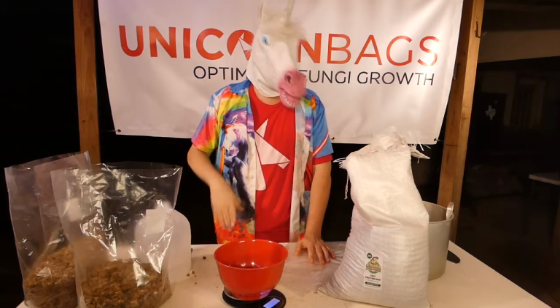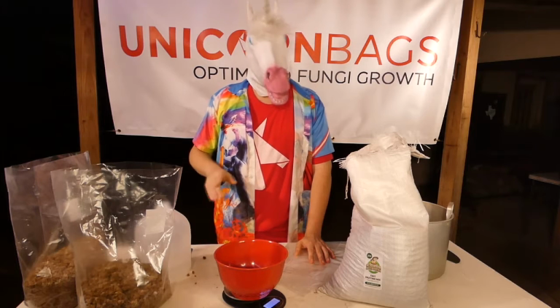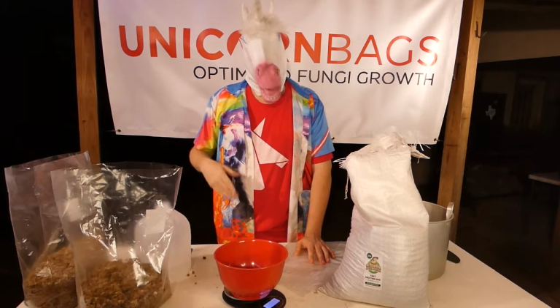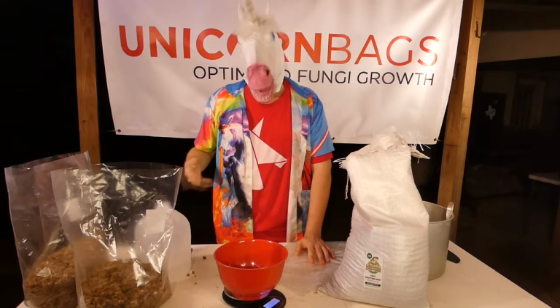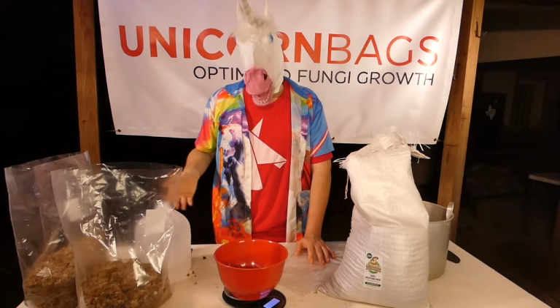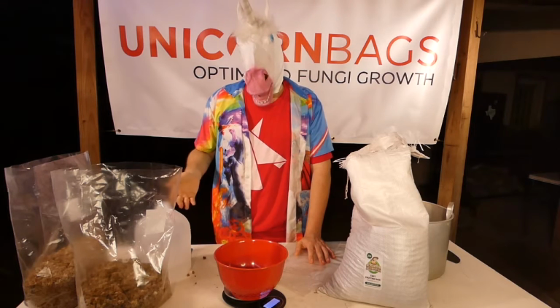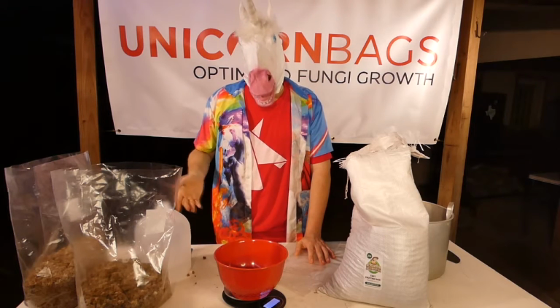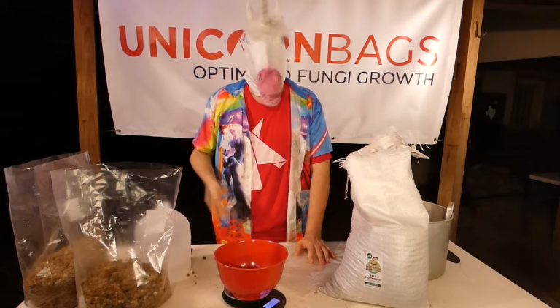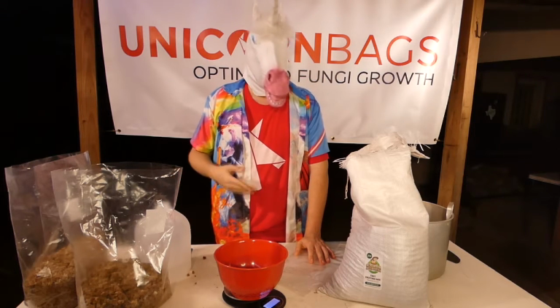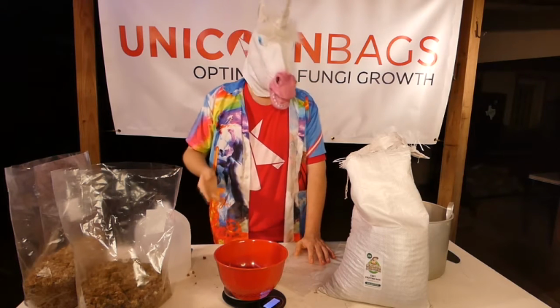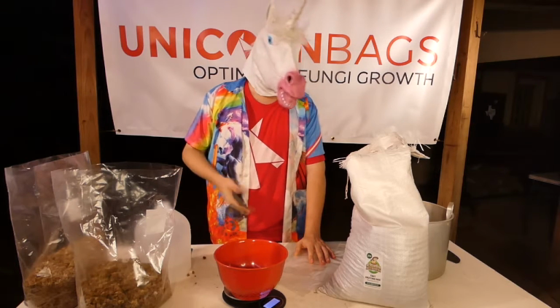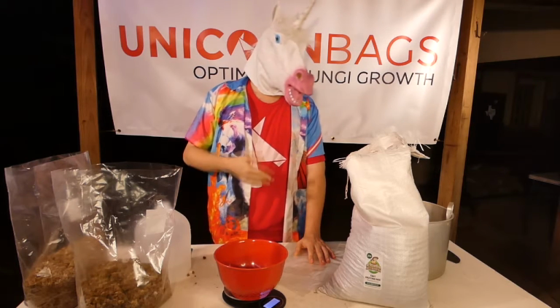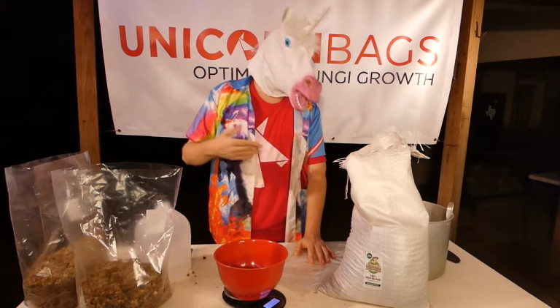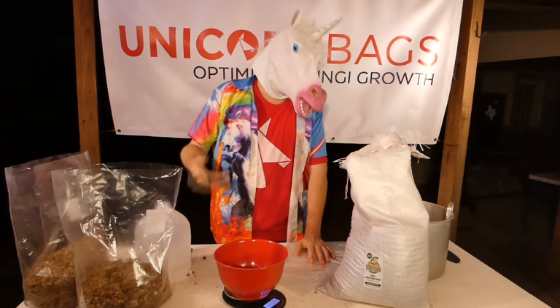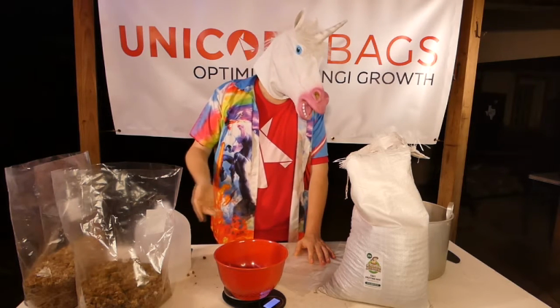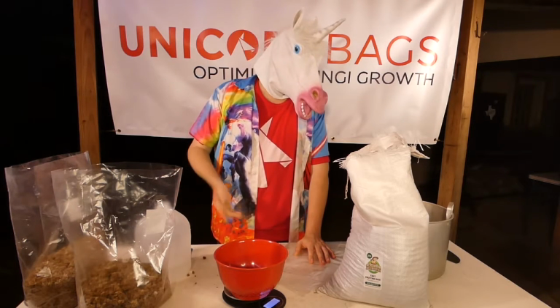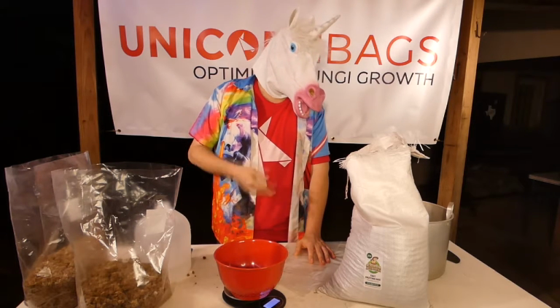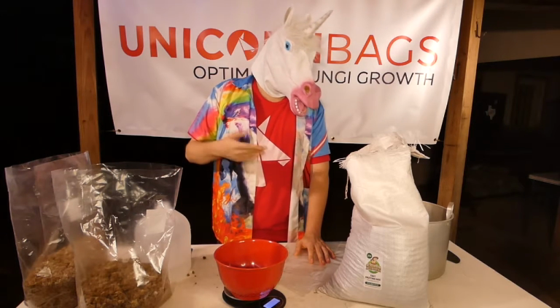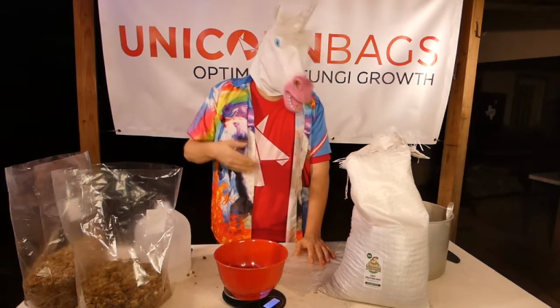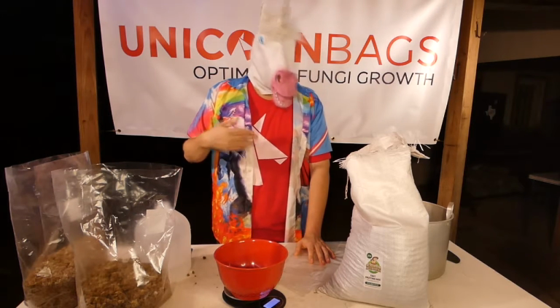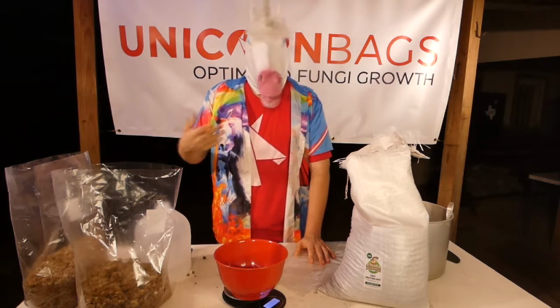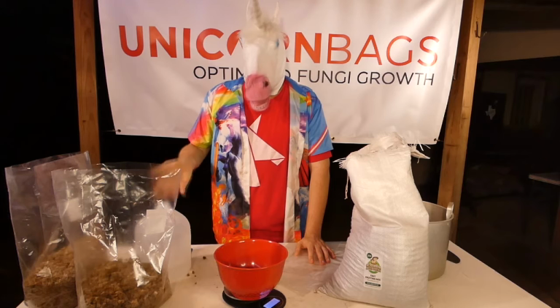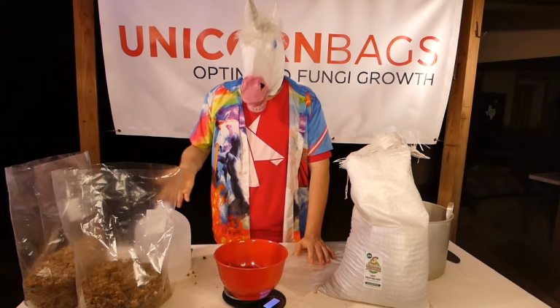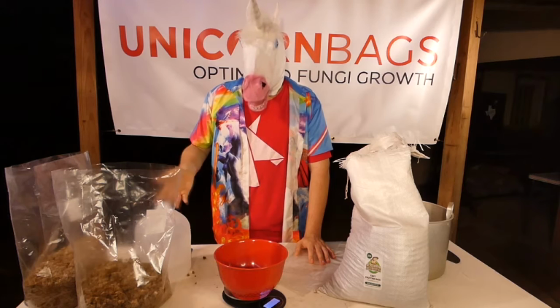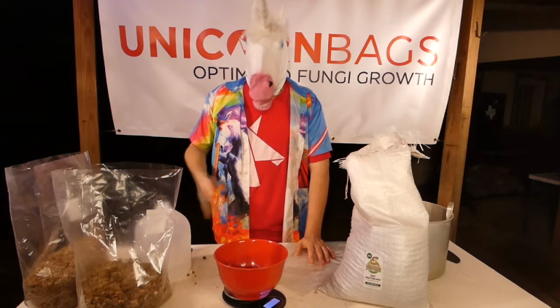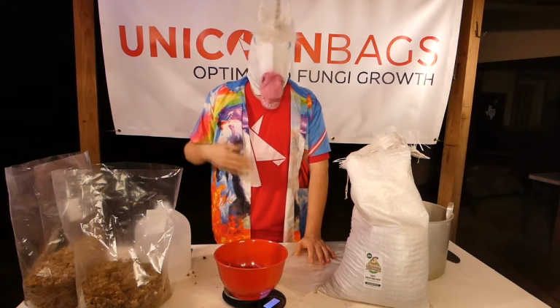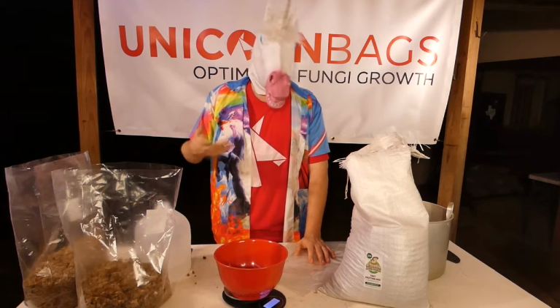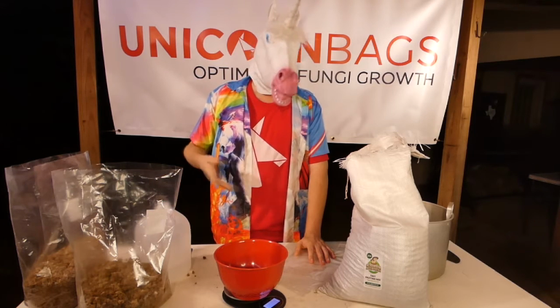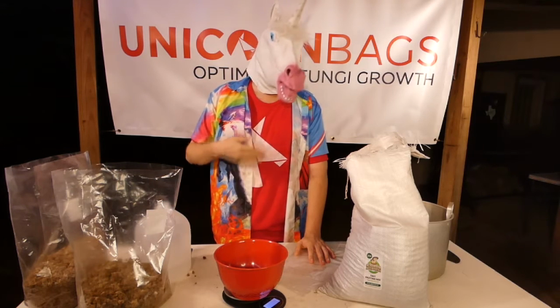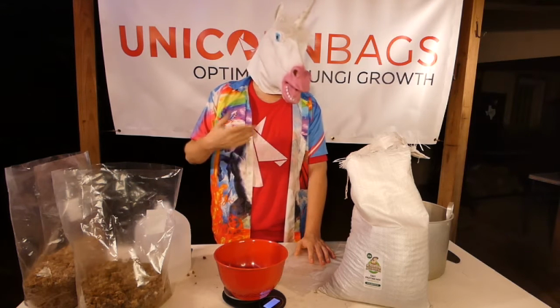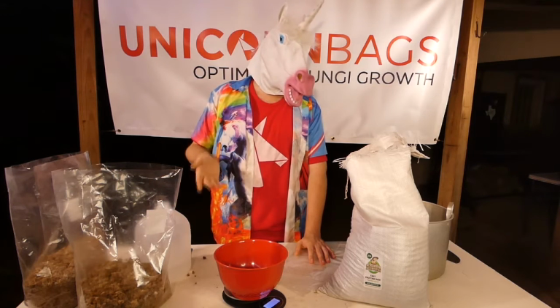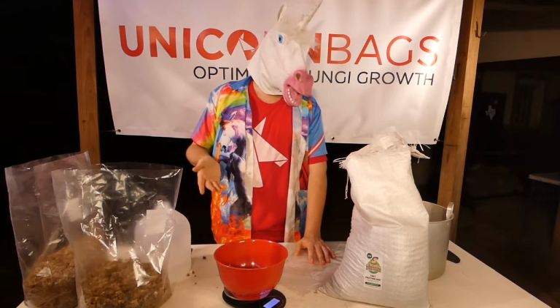If you're adding colonized grain to hydrated, sterilized substrate, be sure to account for the weight difference so you have enough room to mix everything.